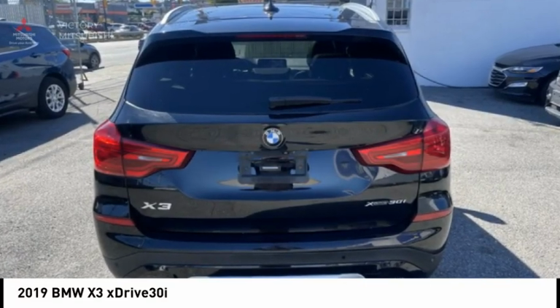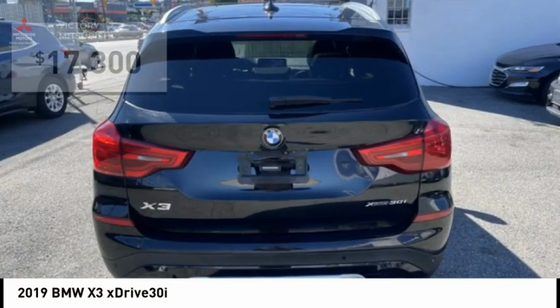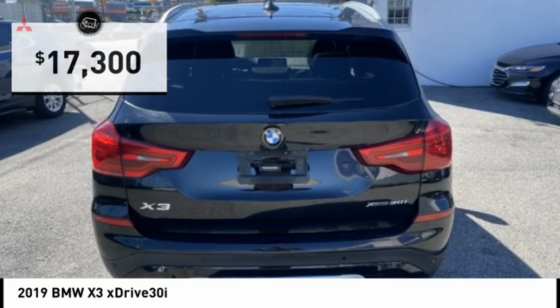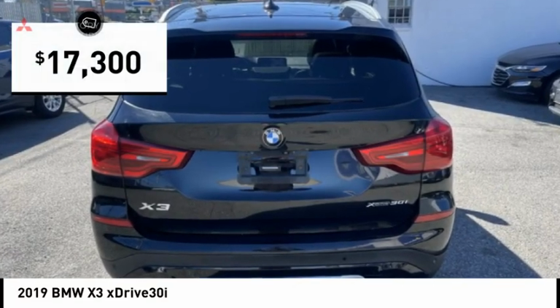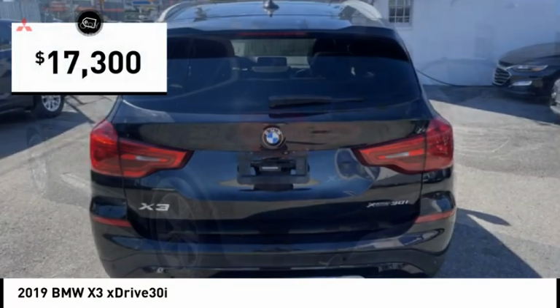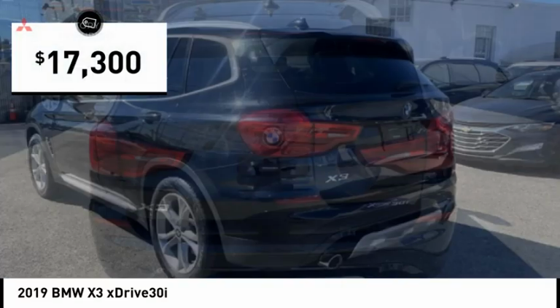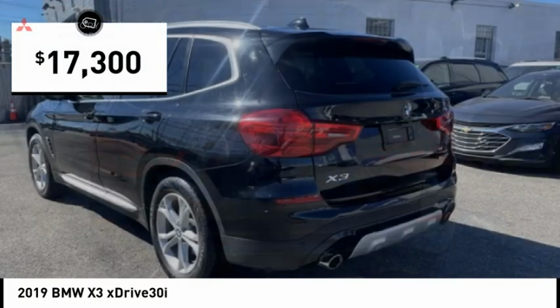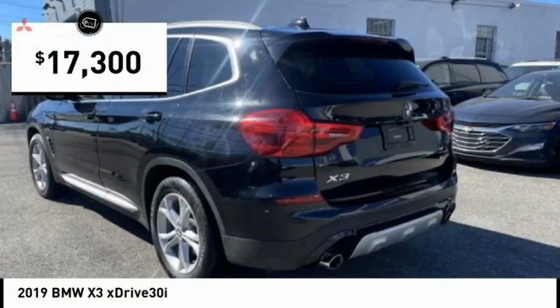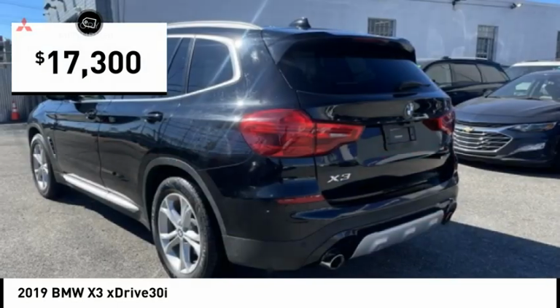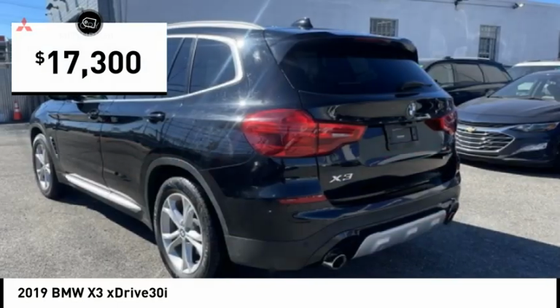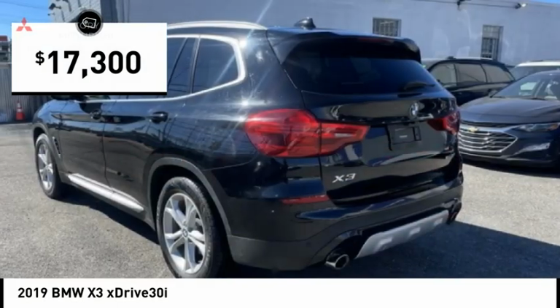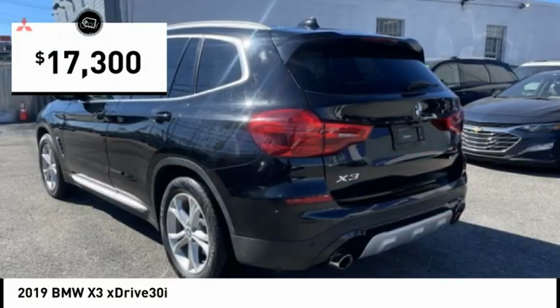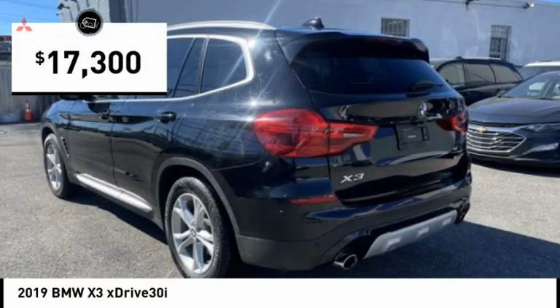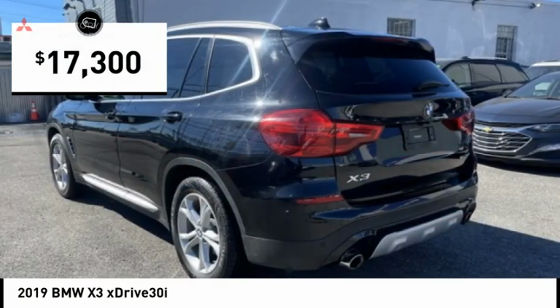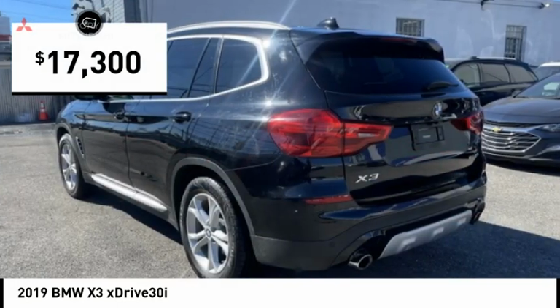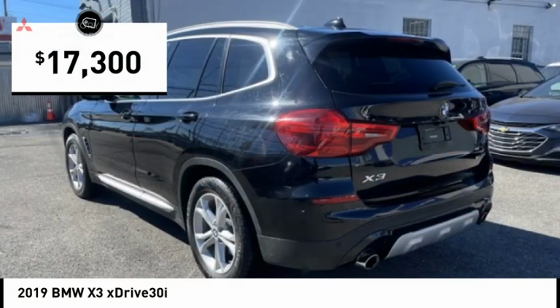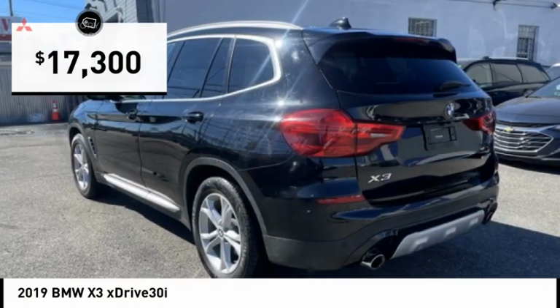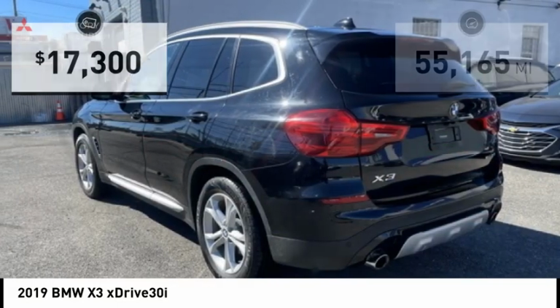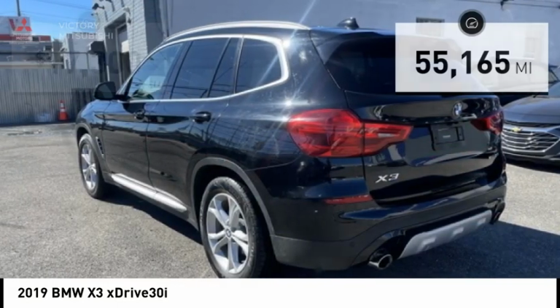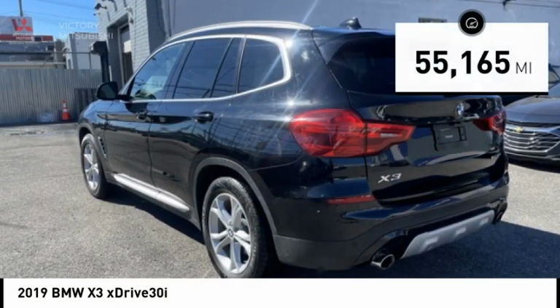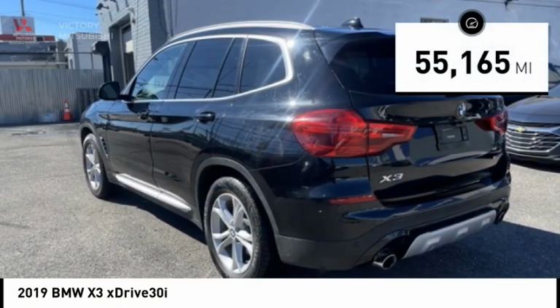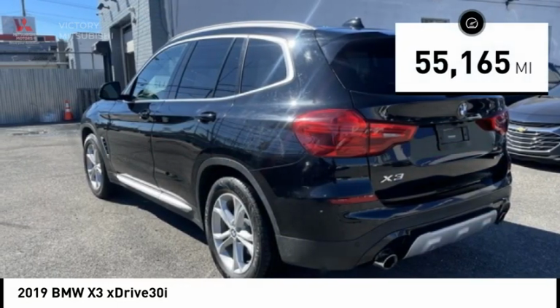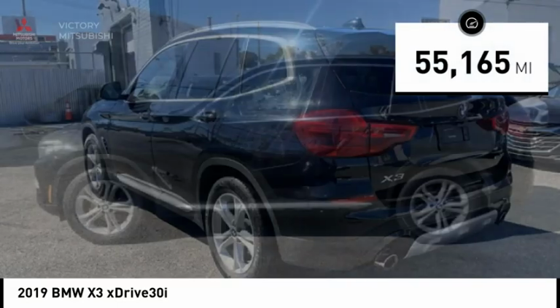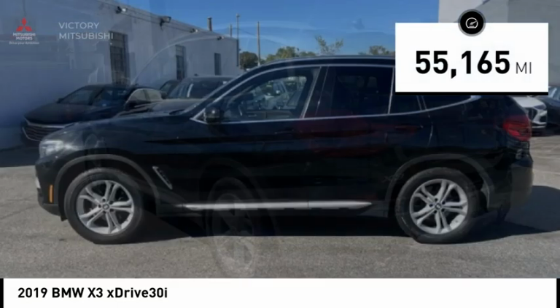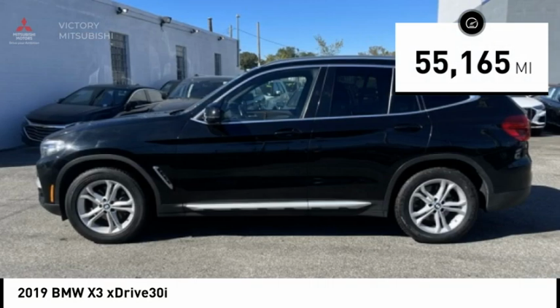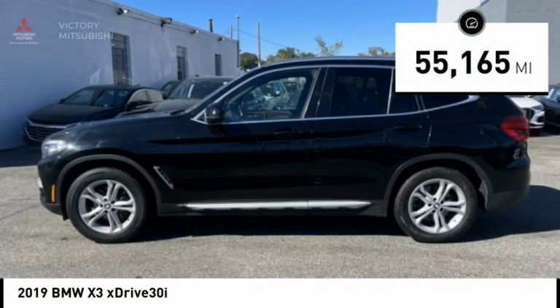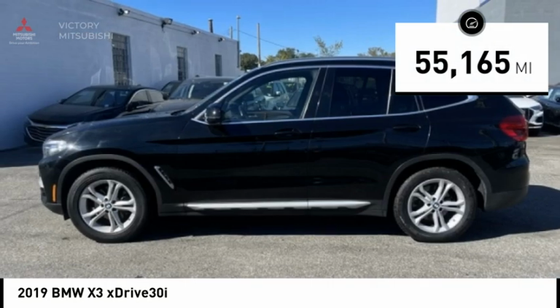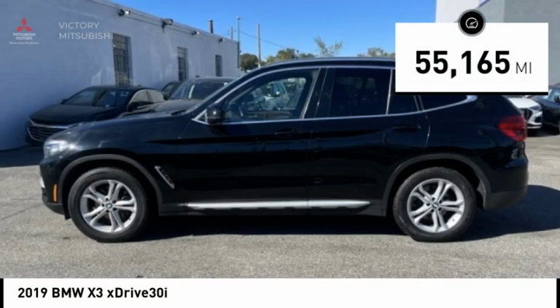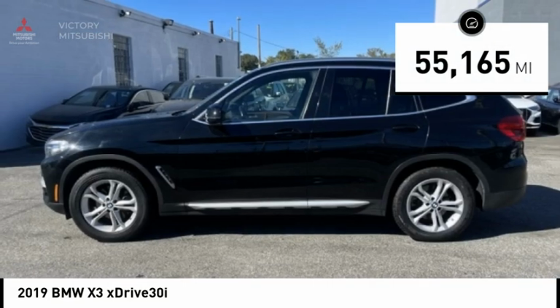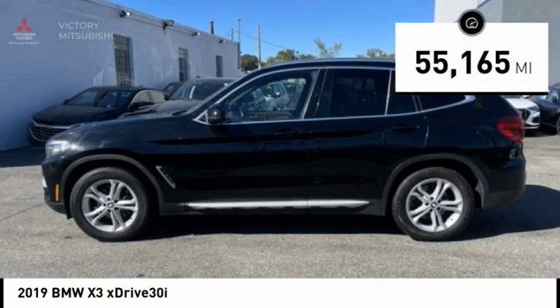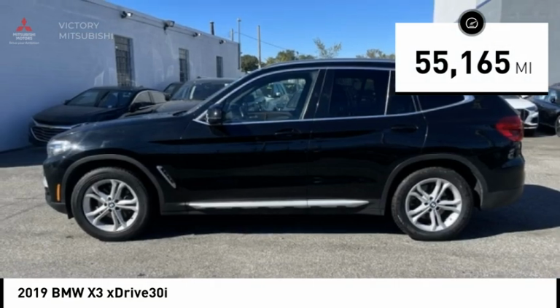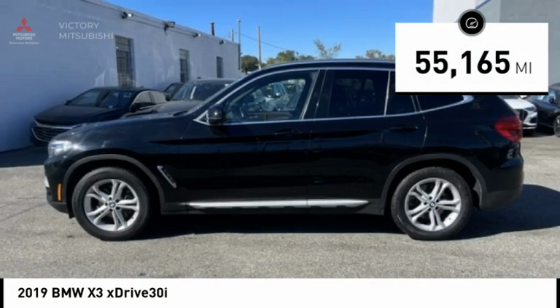And is priced below $20,000. This vehicle has less than 60,000 miles.